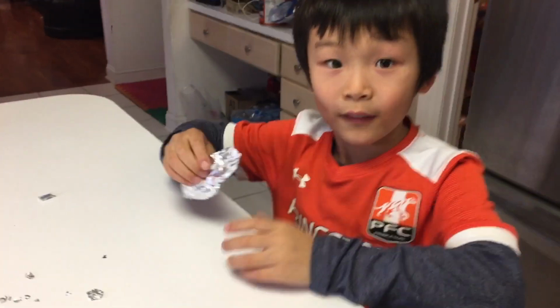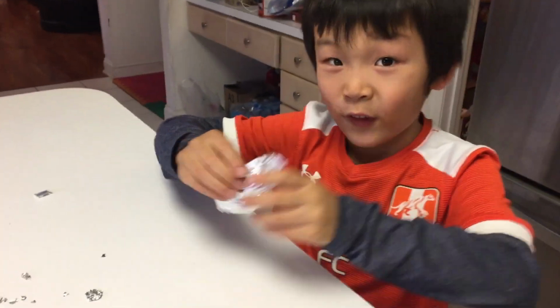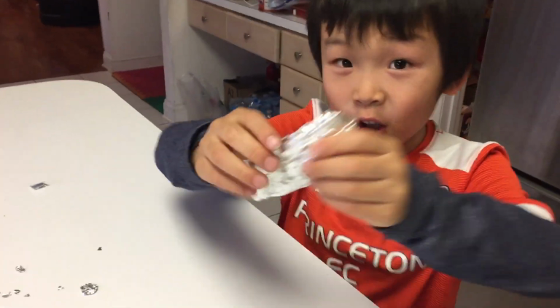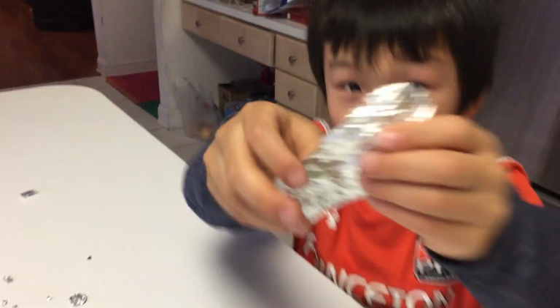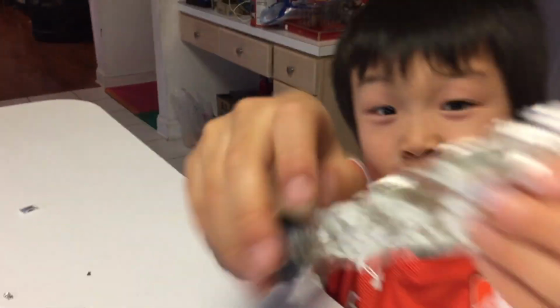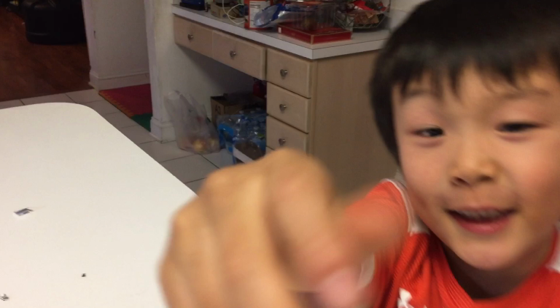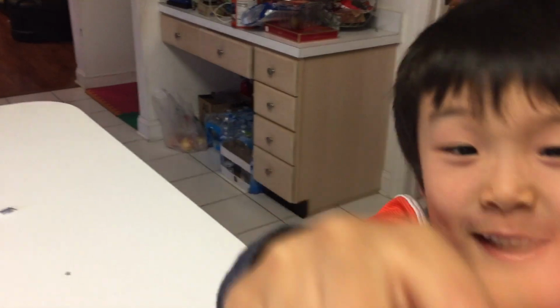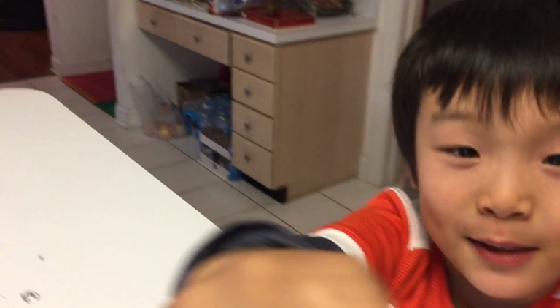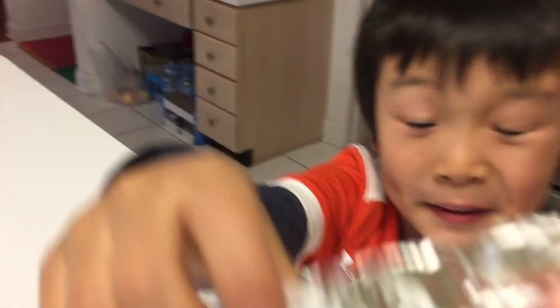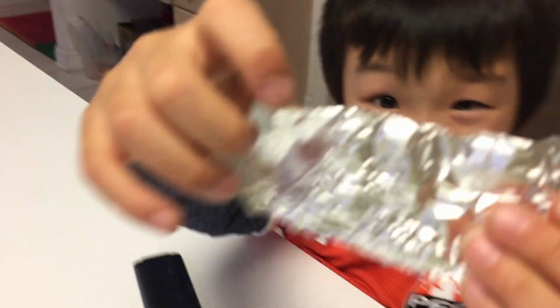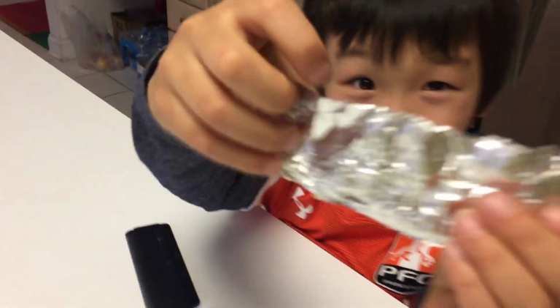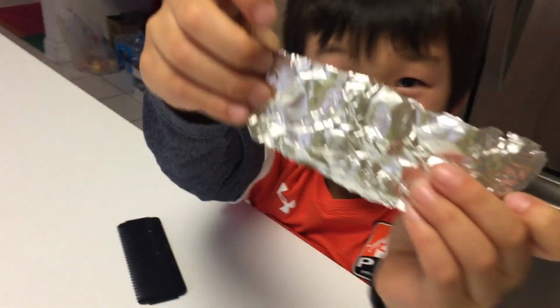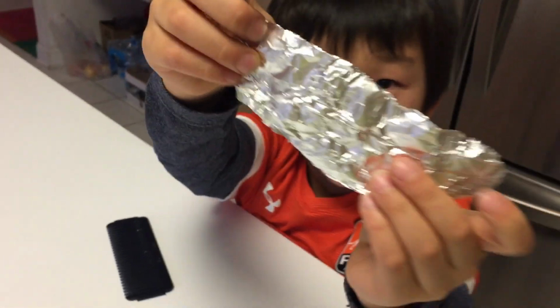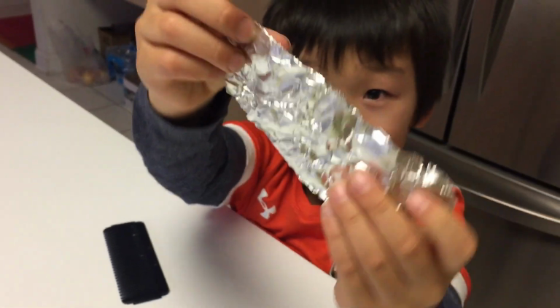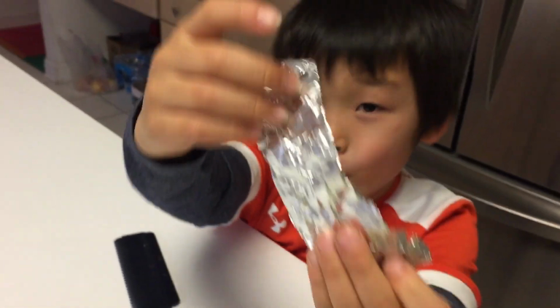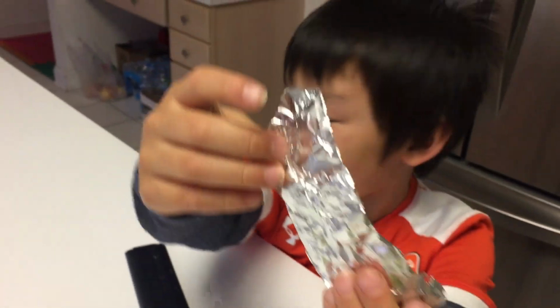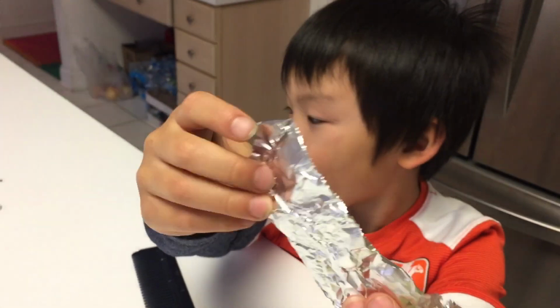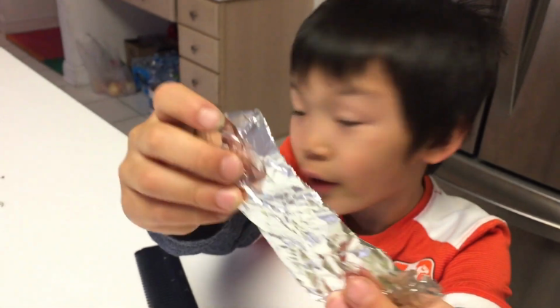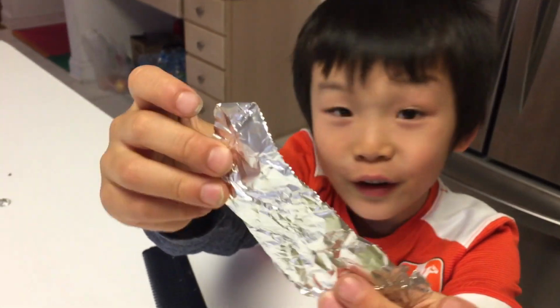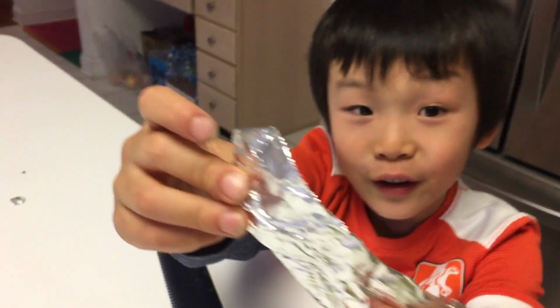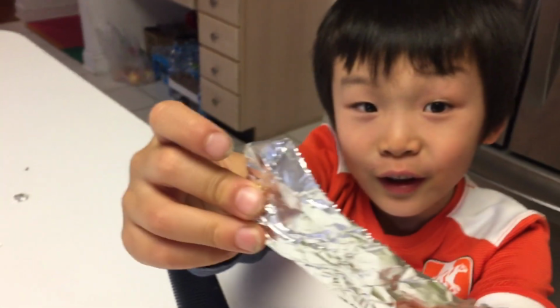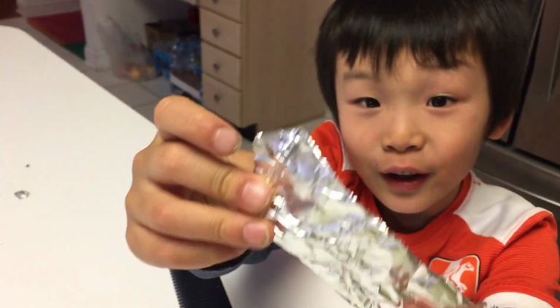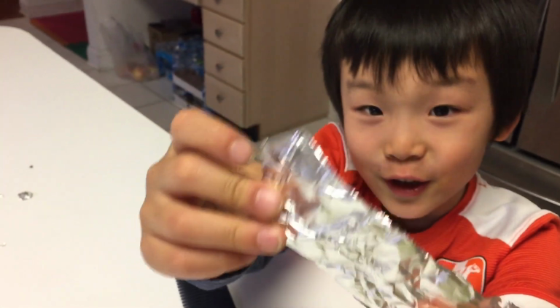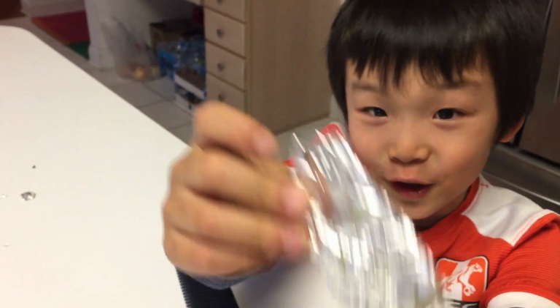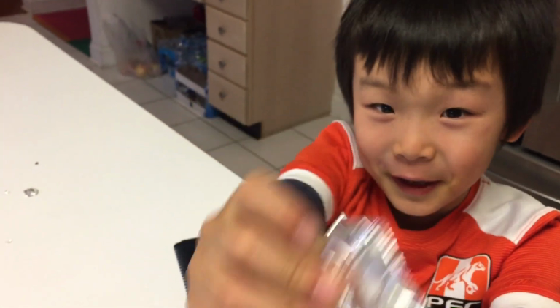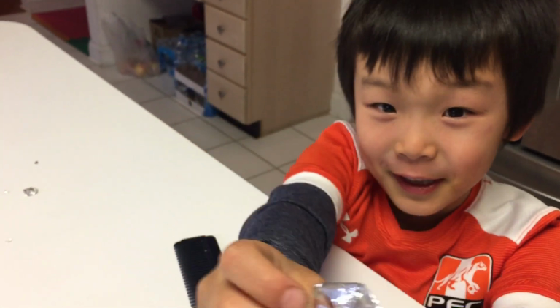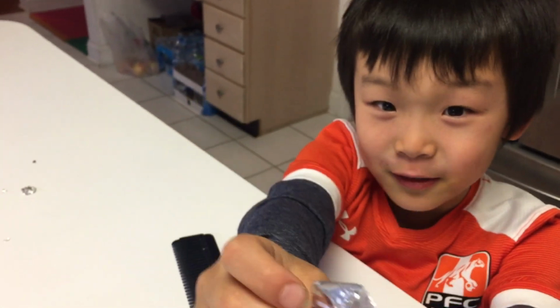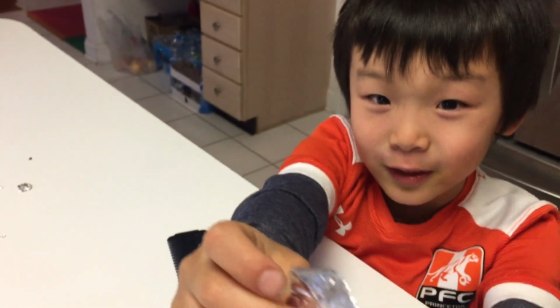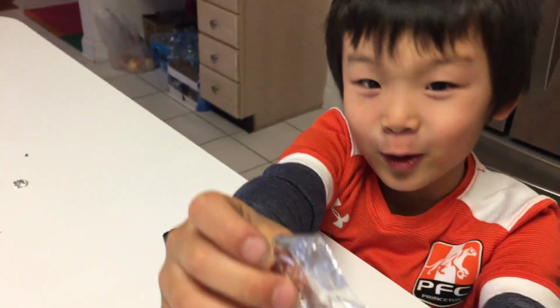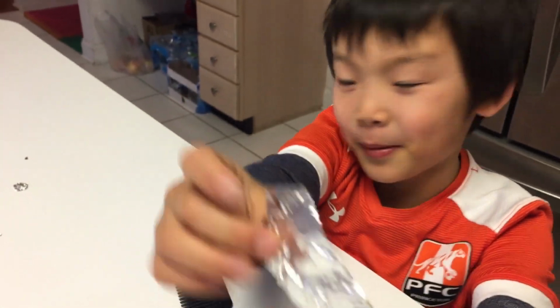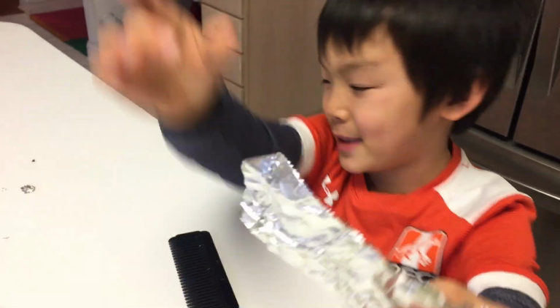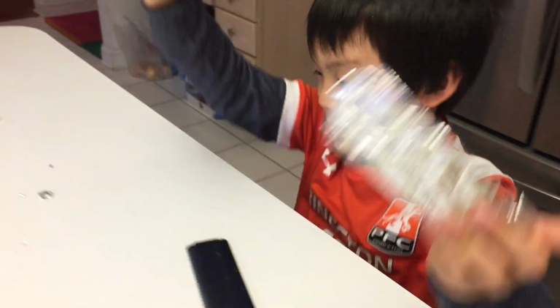First, you take this piece of aluminum foil and you turn it into little pieces.